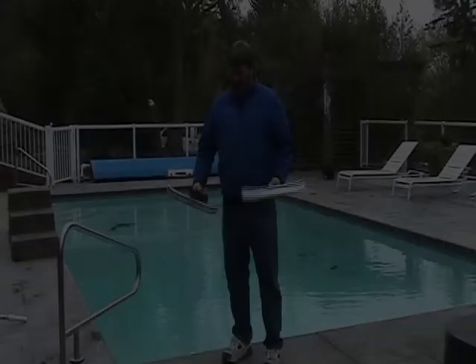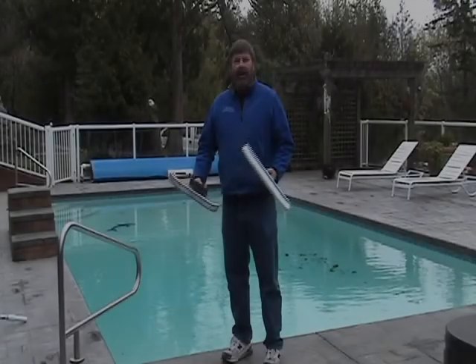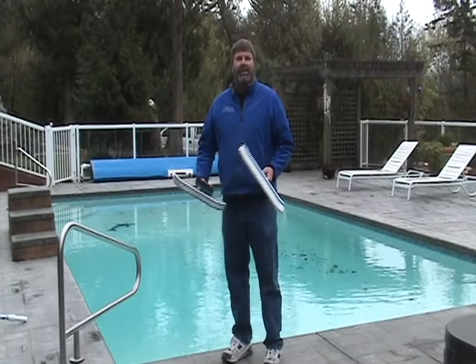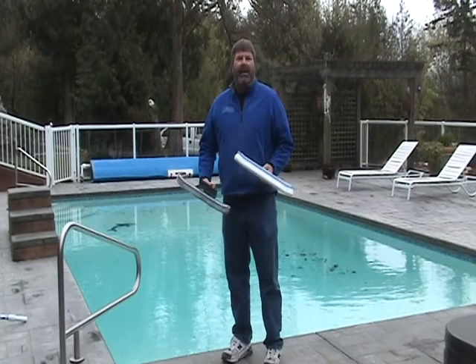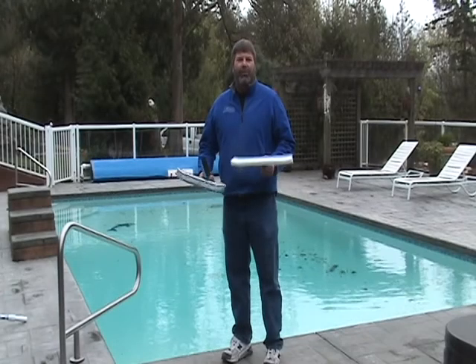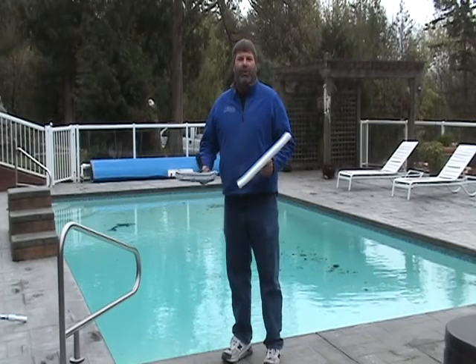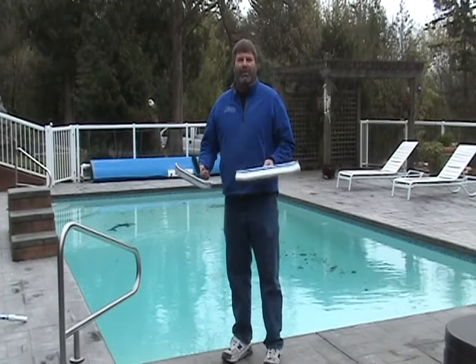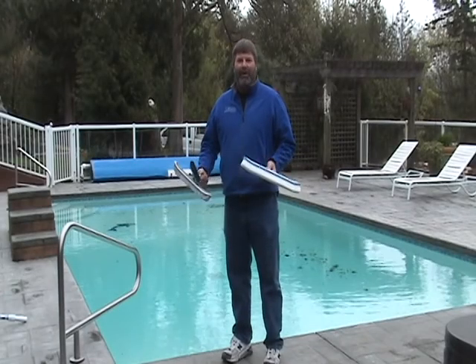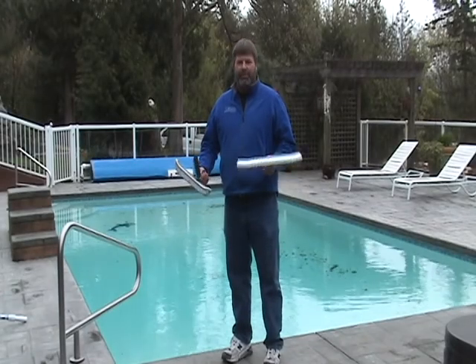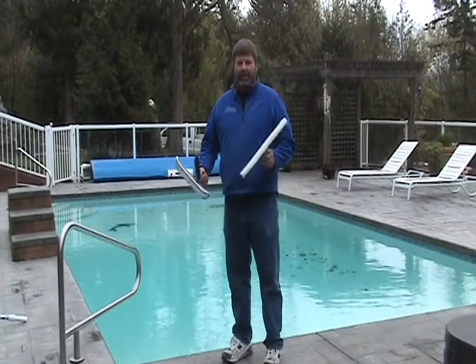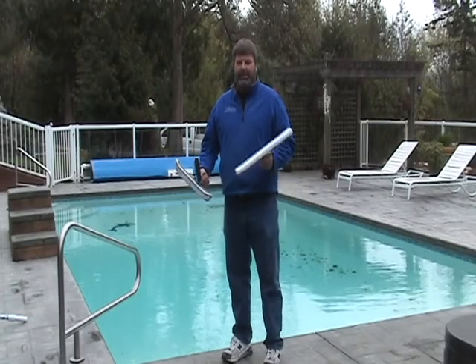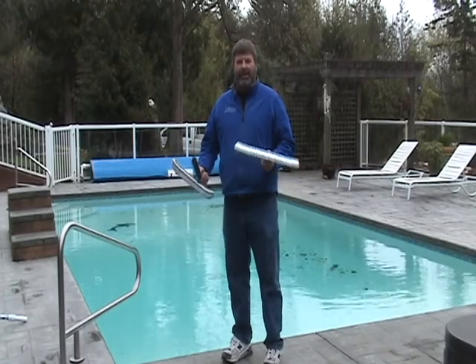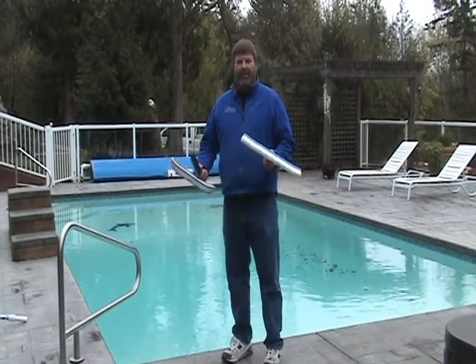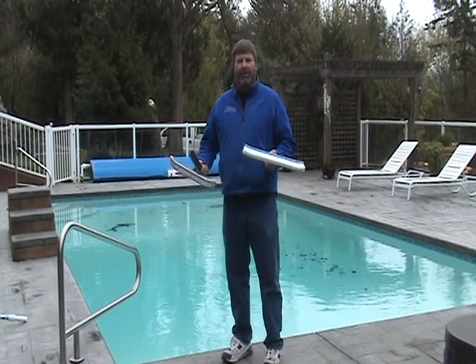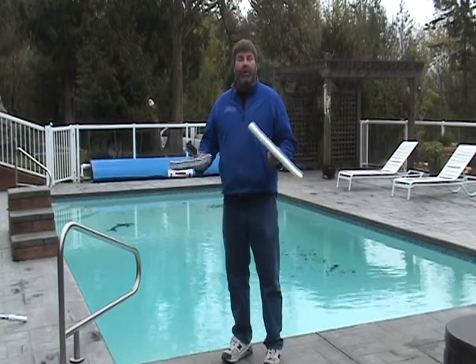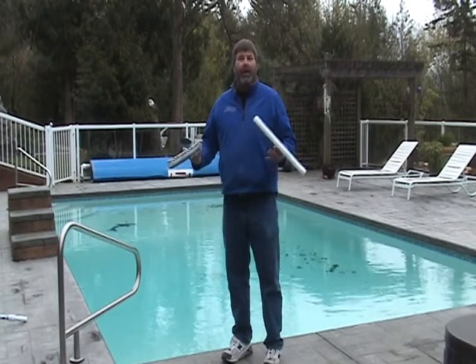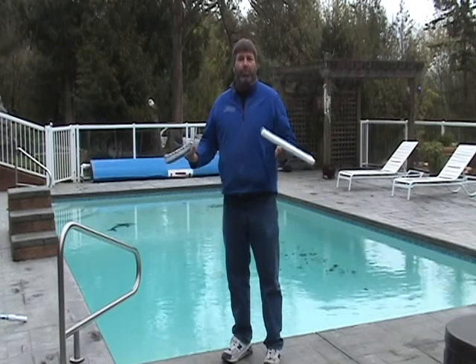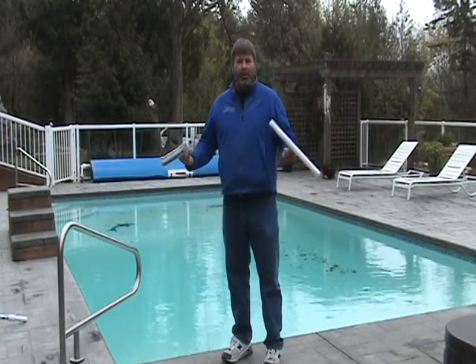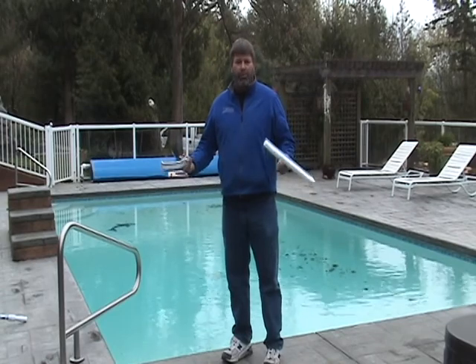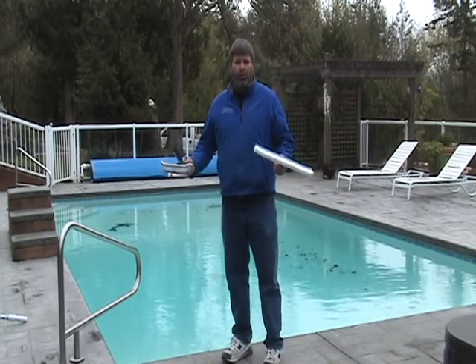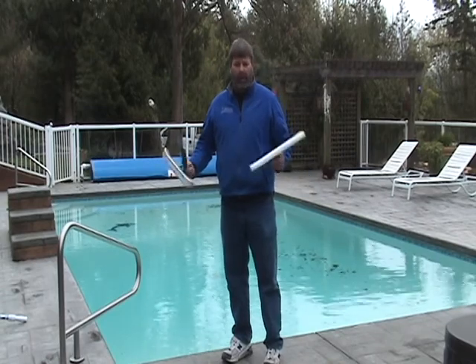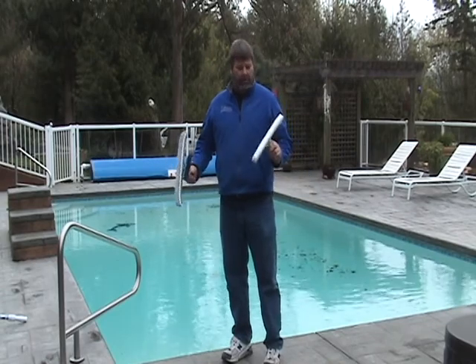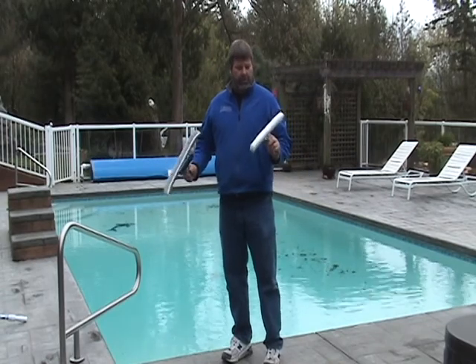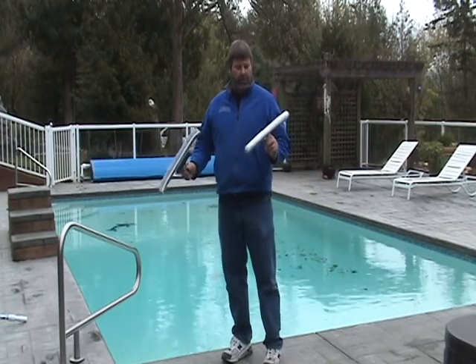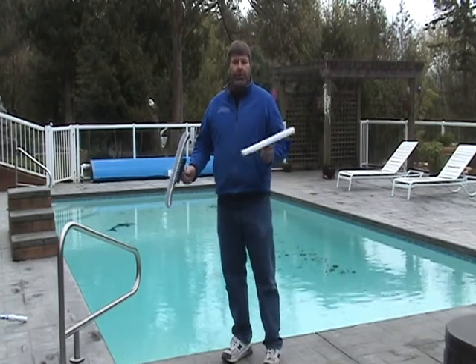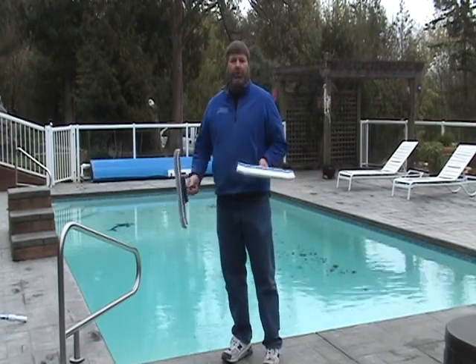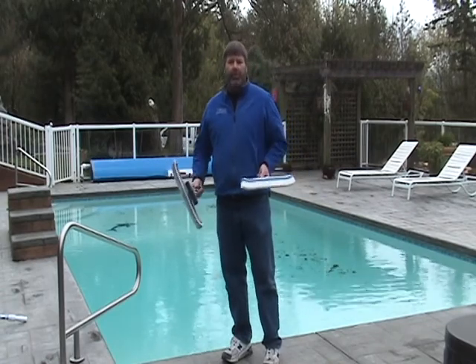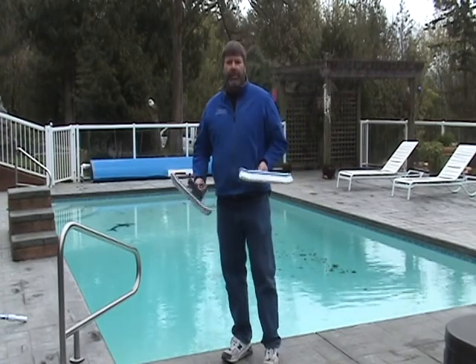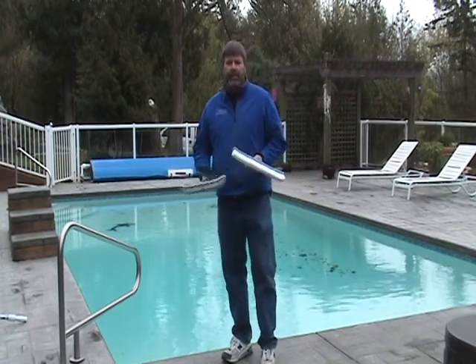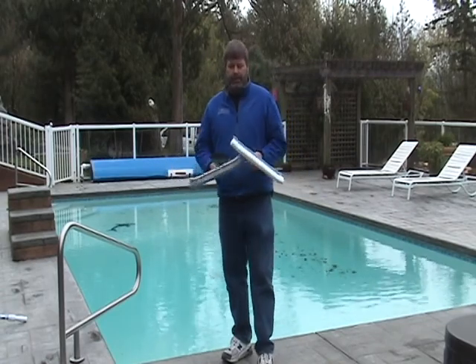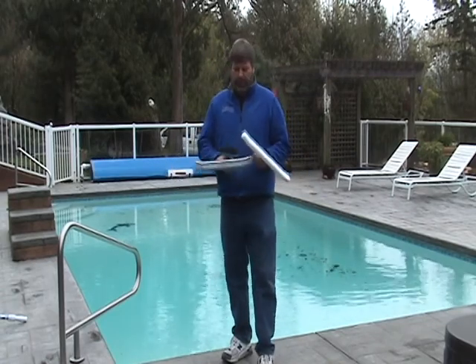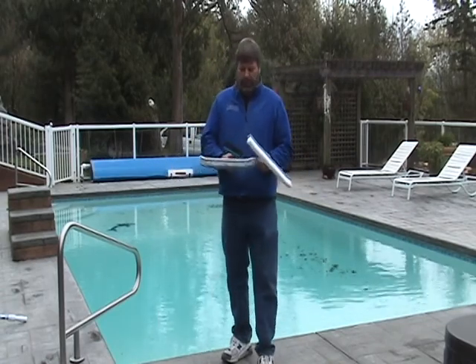Hi, Dan here from Northwest Offsprings. We're going to show you how to brush a pool. First, I want to show you three different types of brushes.